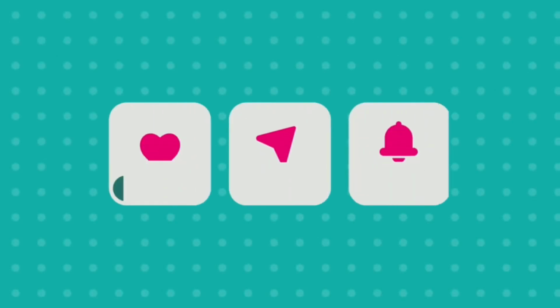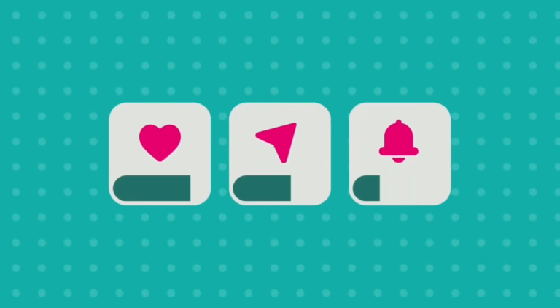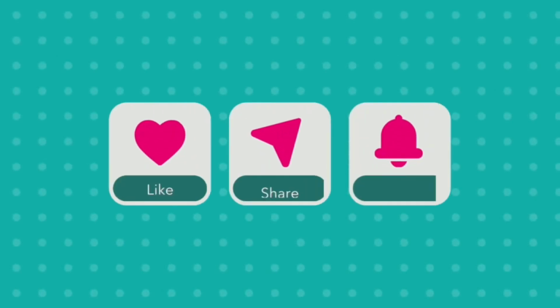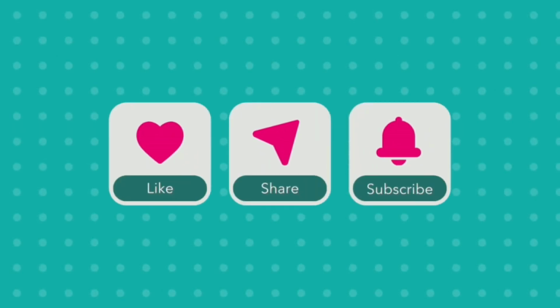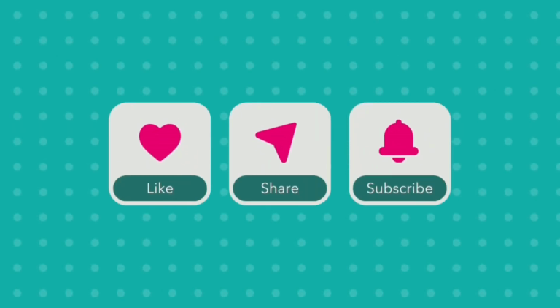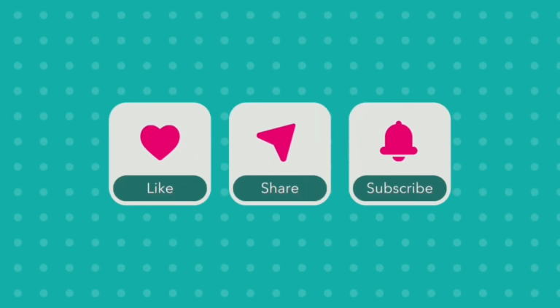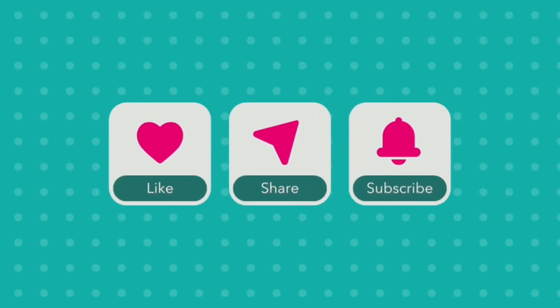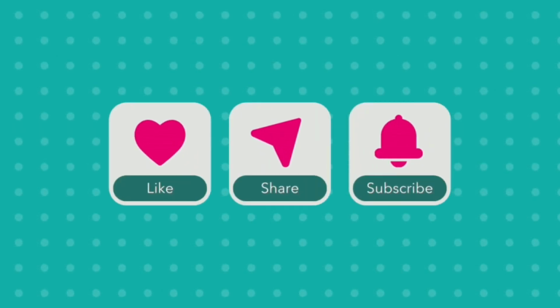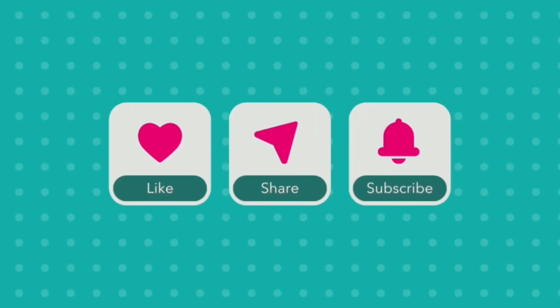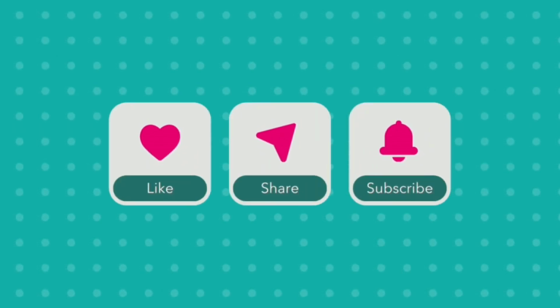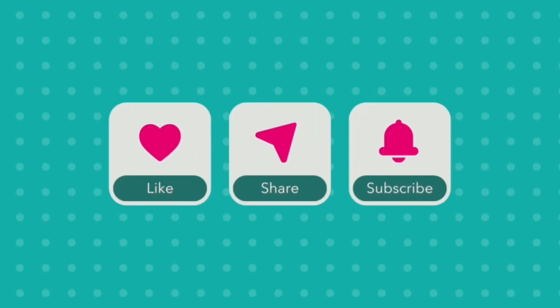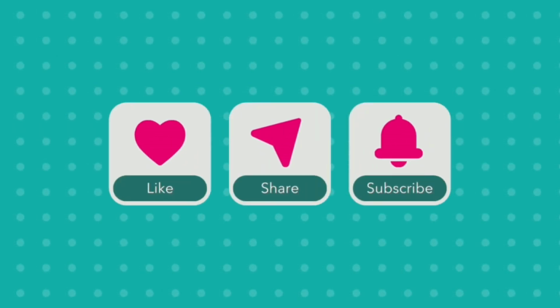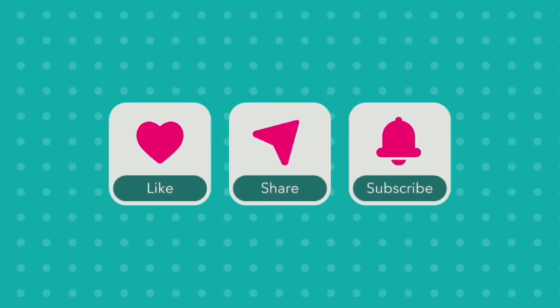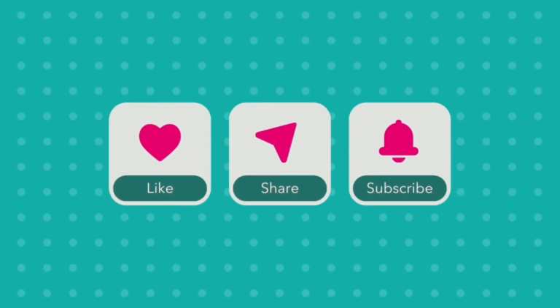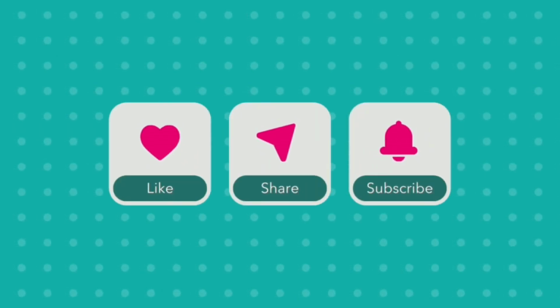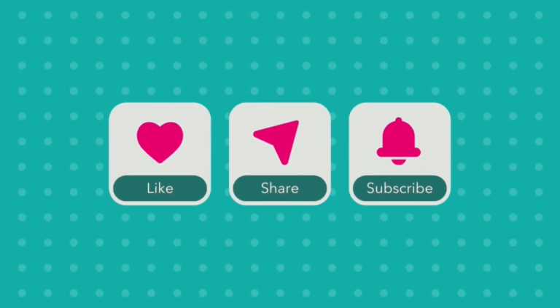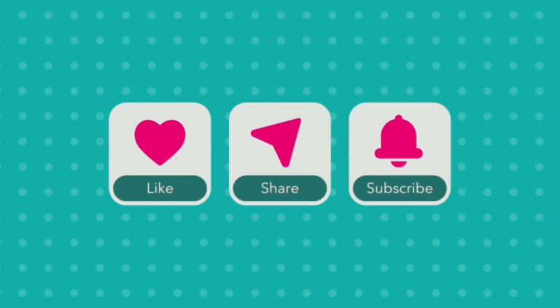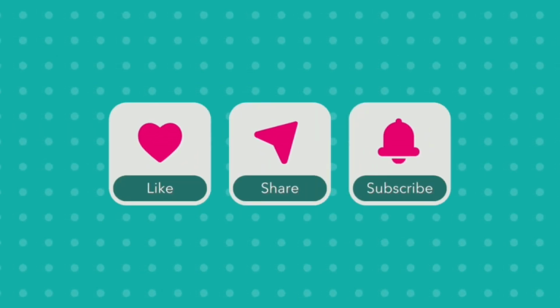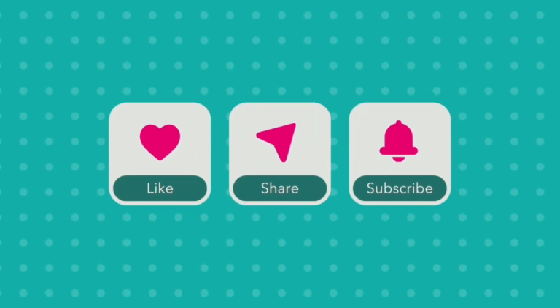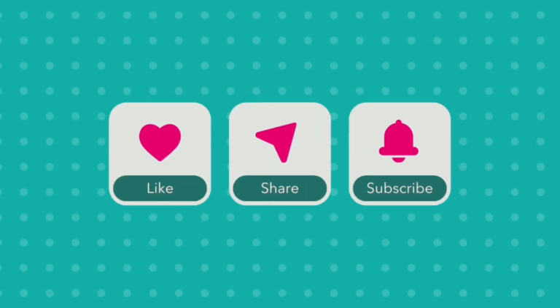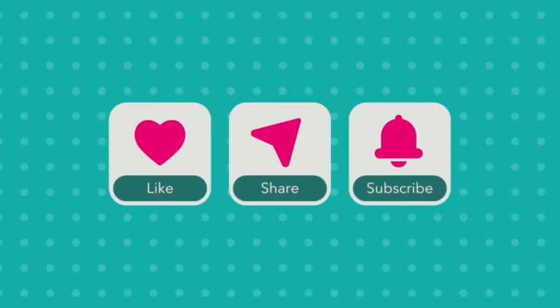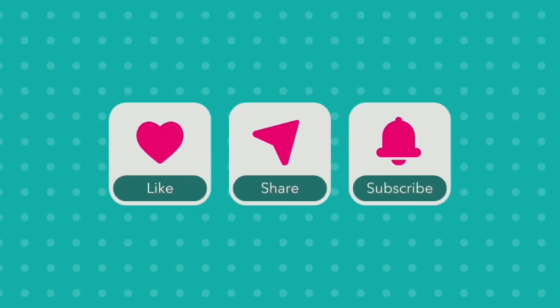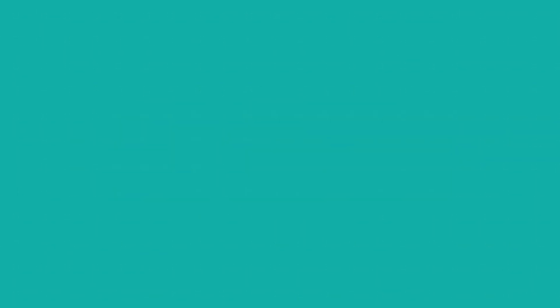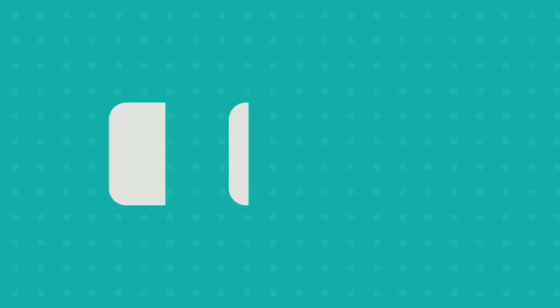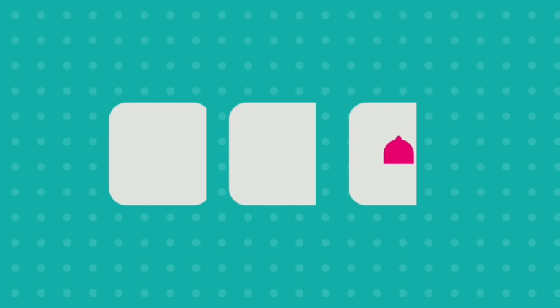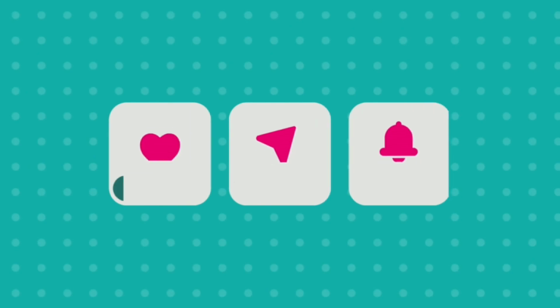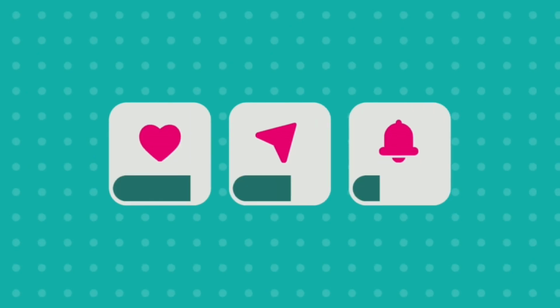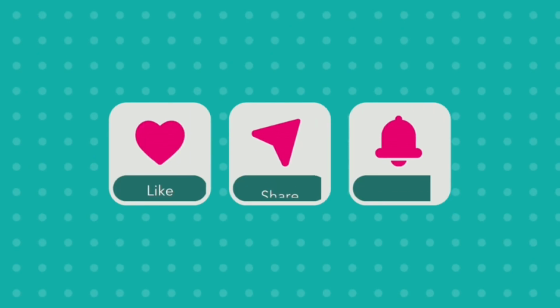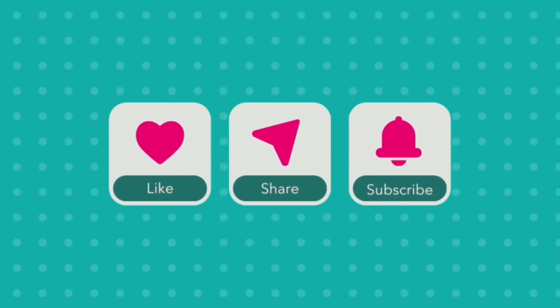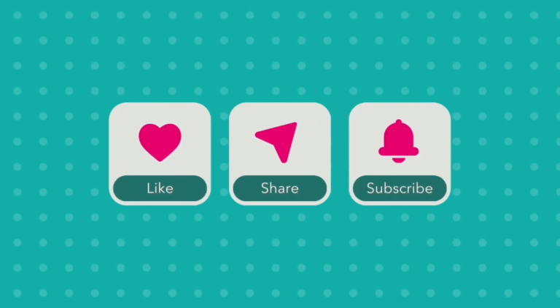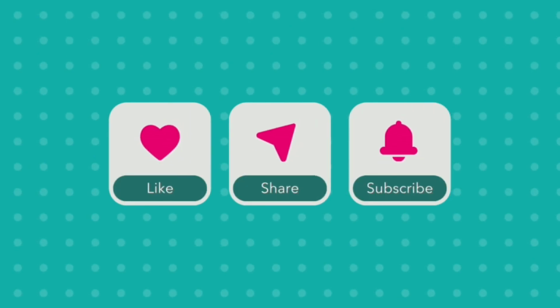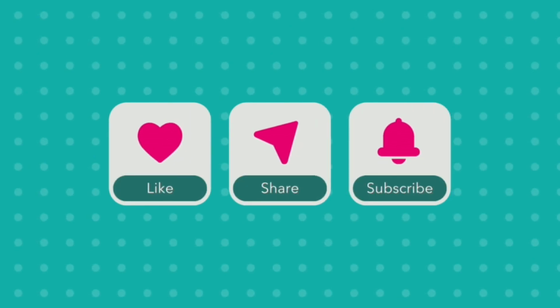If you enjoyed this video, be sure to like, share, and subscribe, and leave us a comment. We love hearing from you.